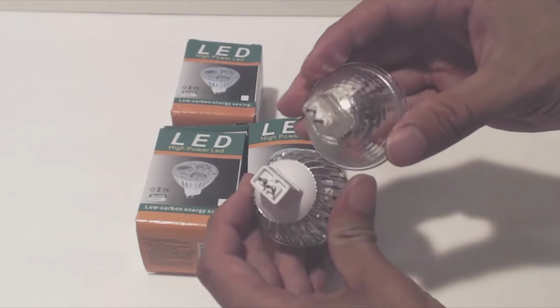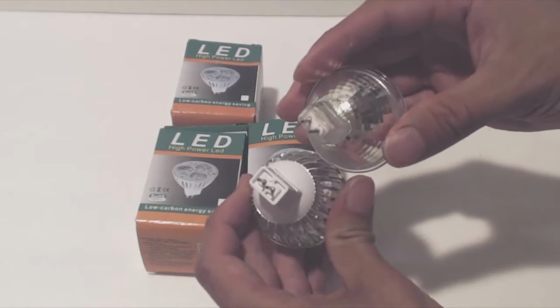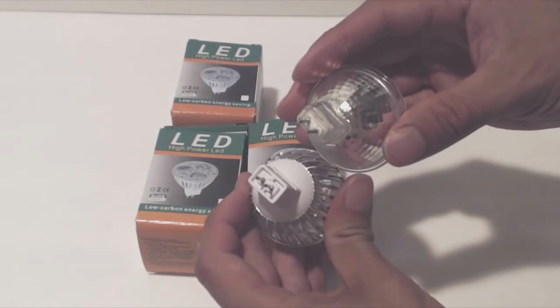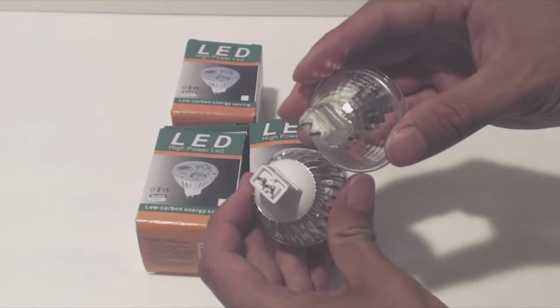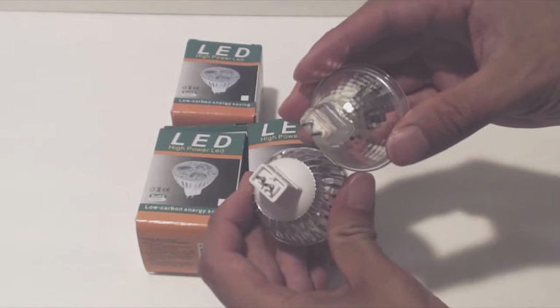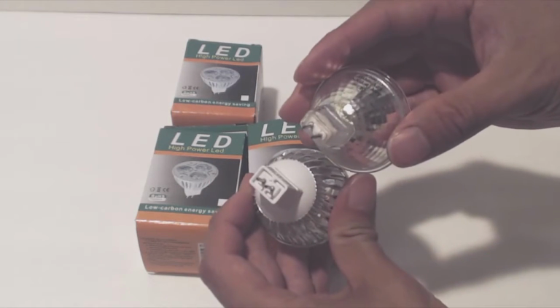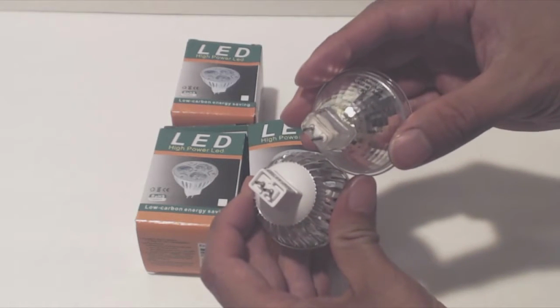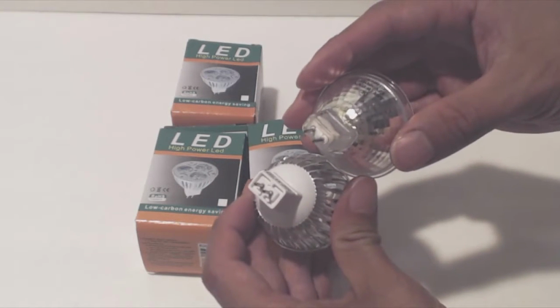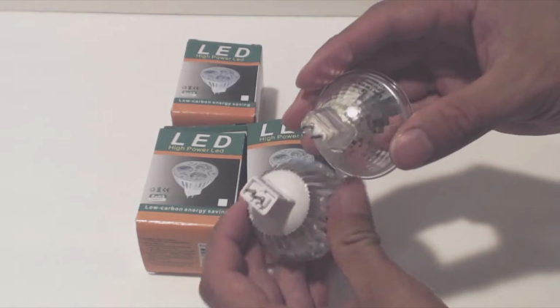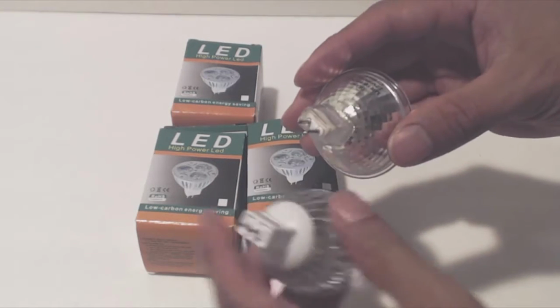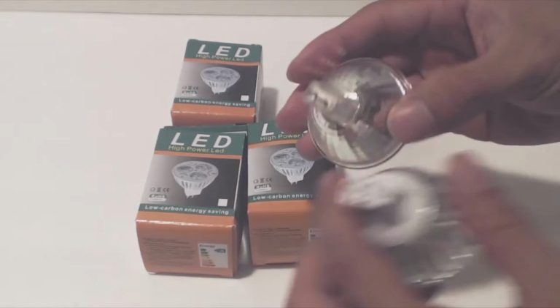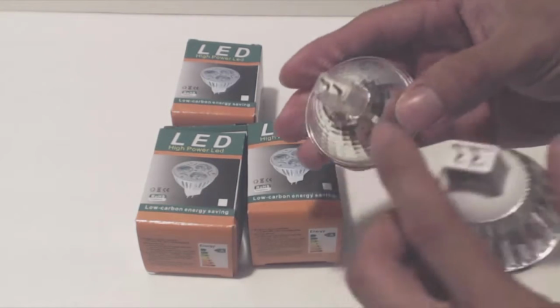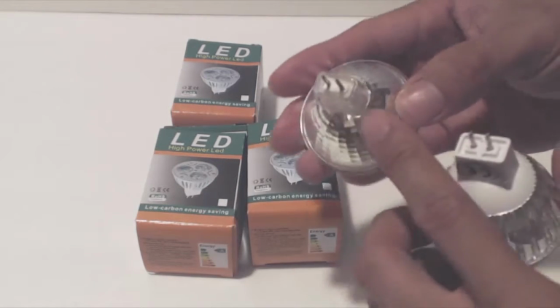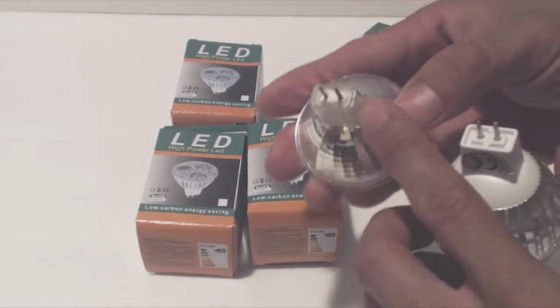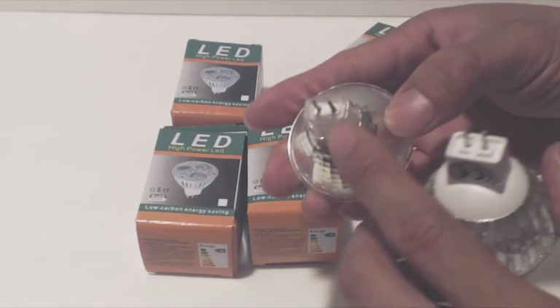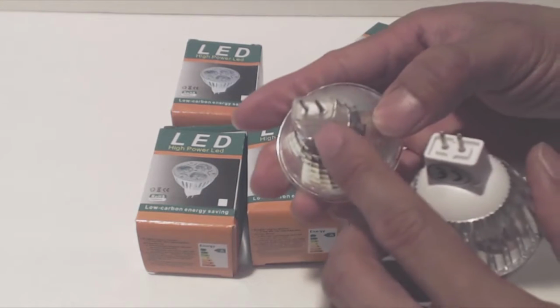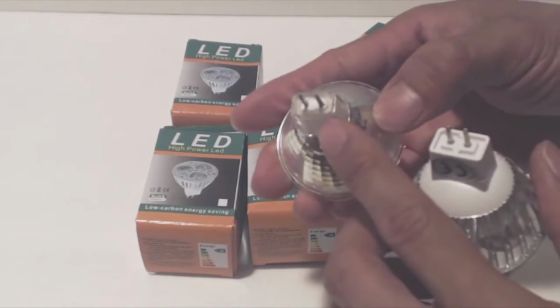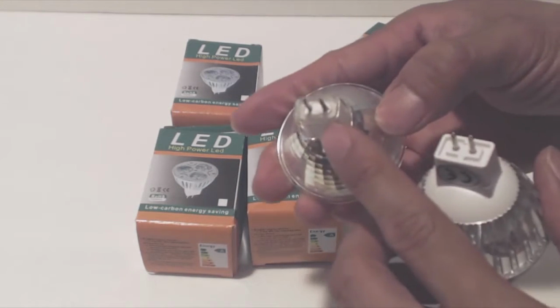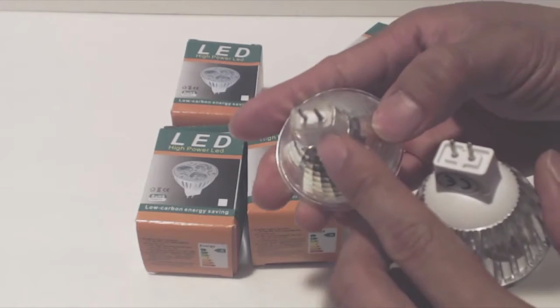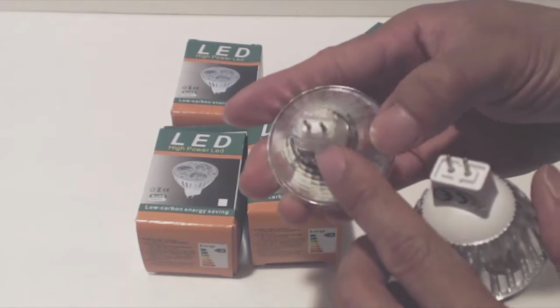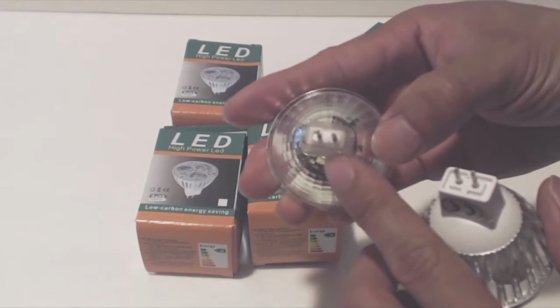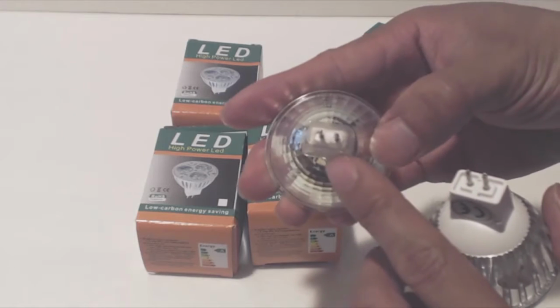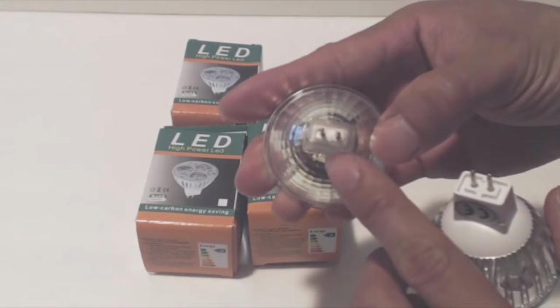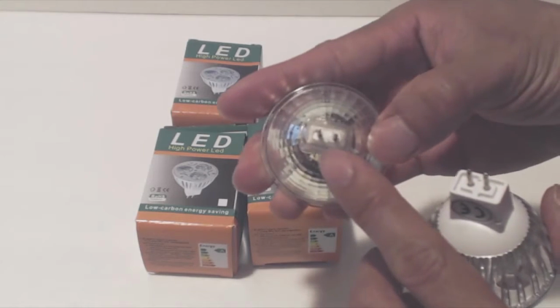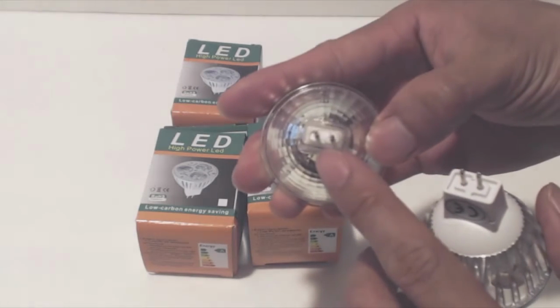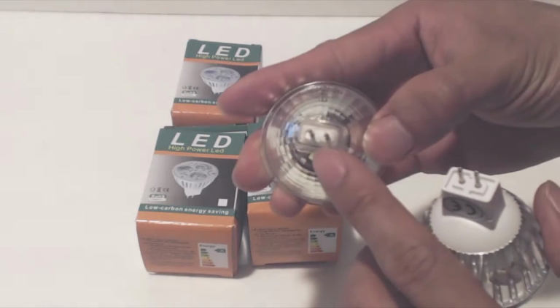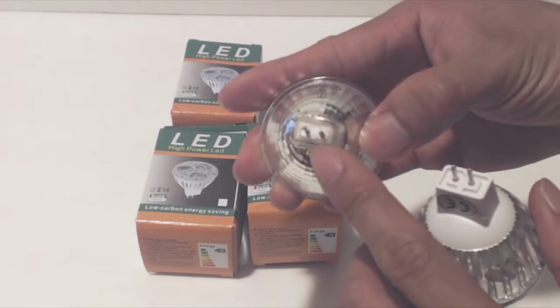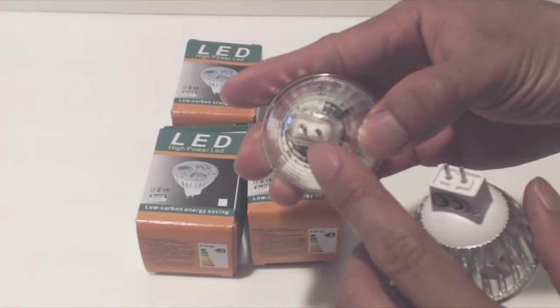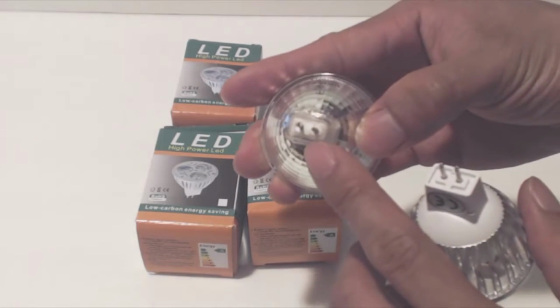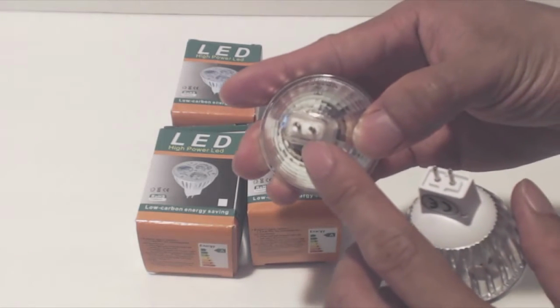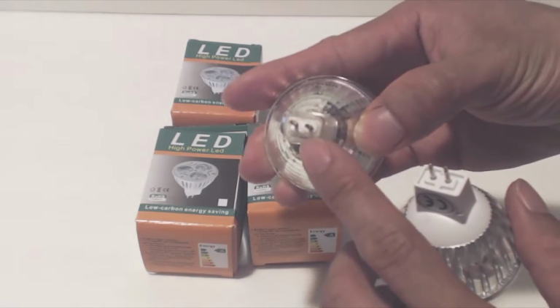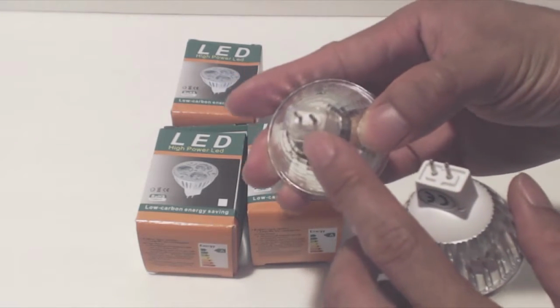The halogen bulb has a base material that crumbles over time, so I'll be replacing those with these LEDs.